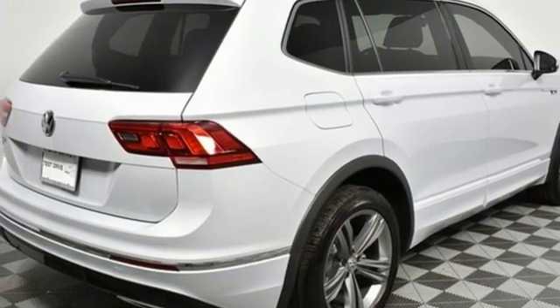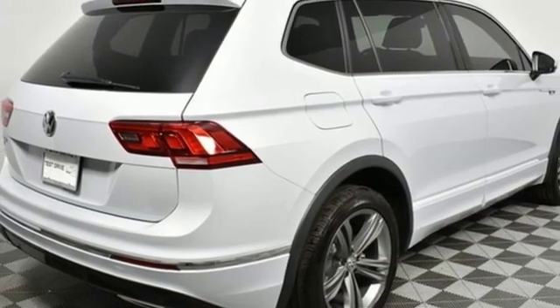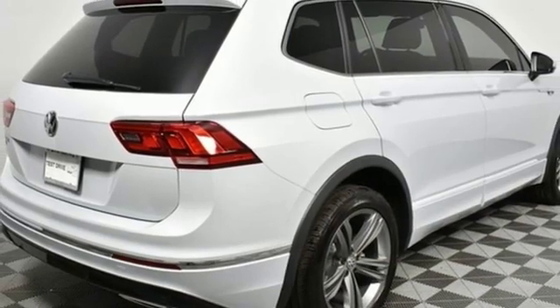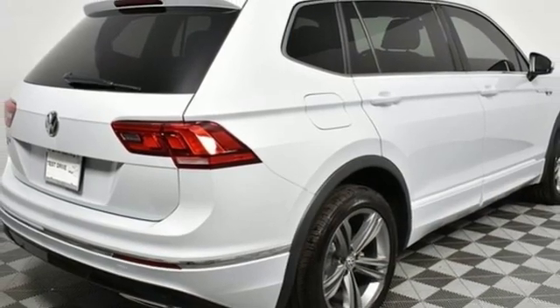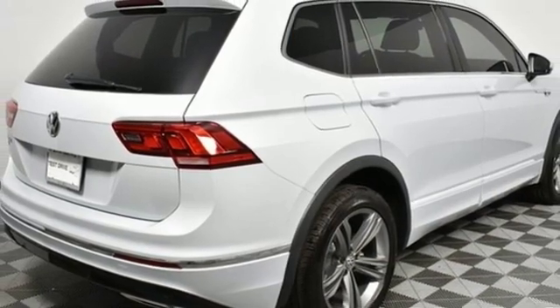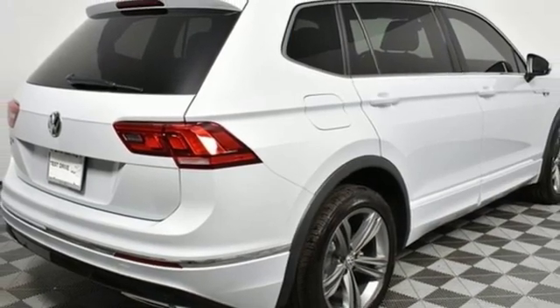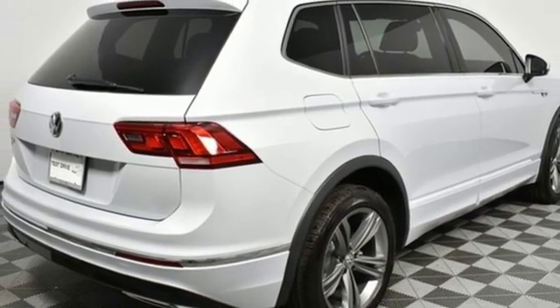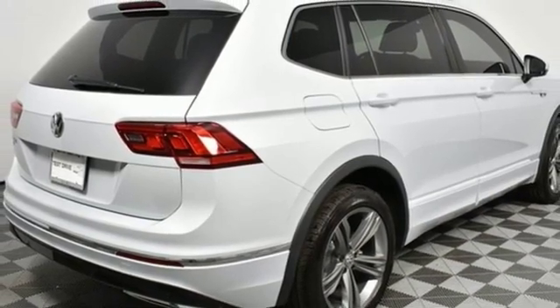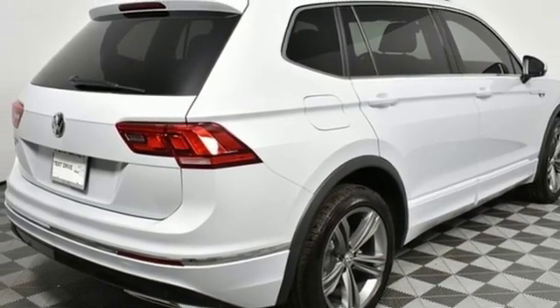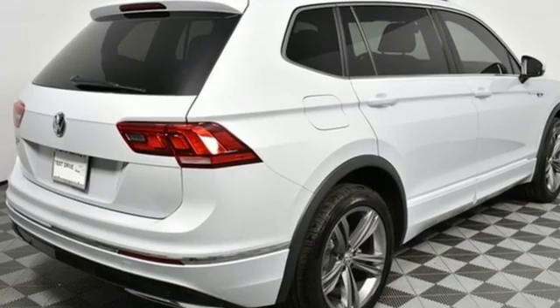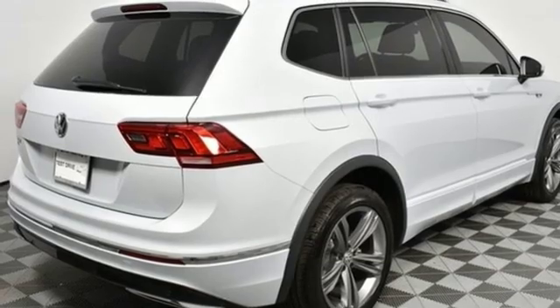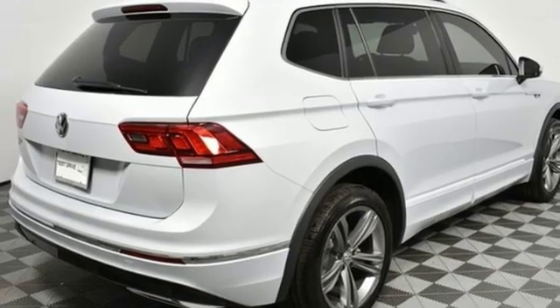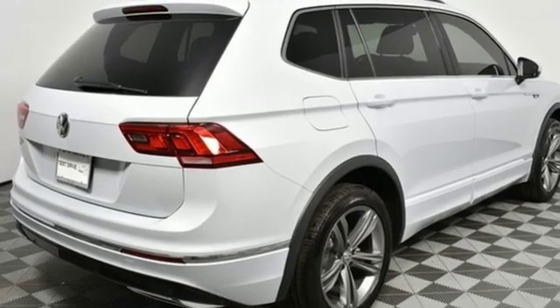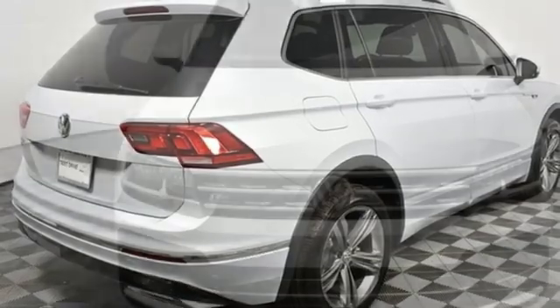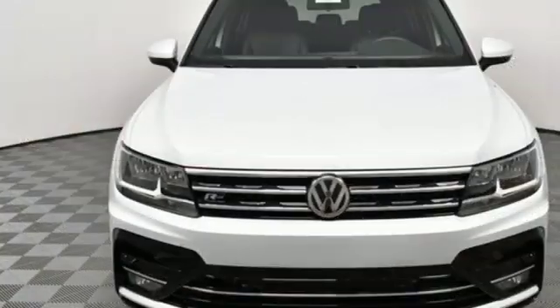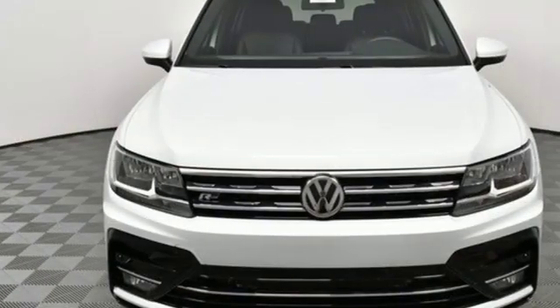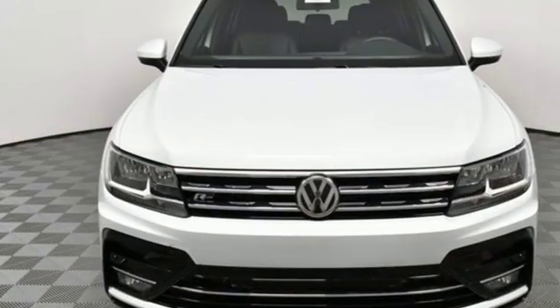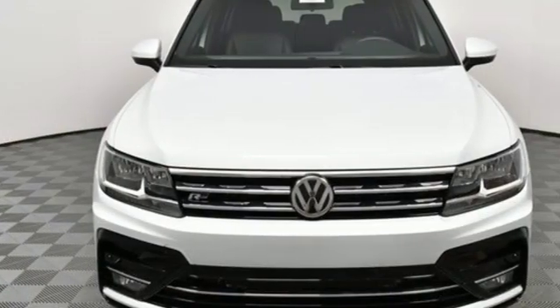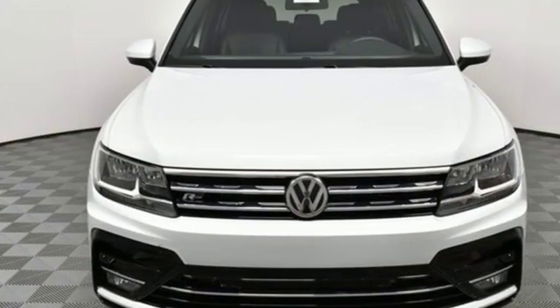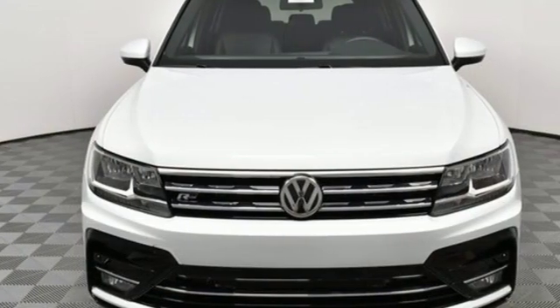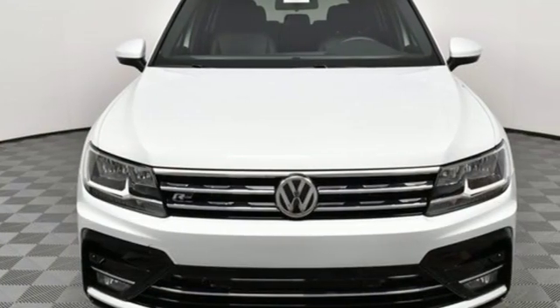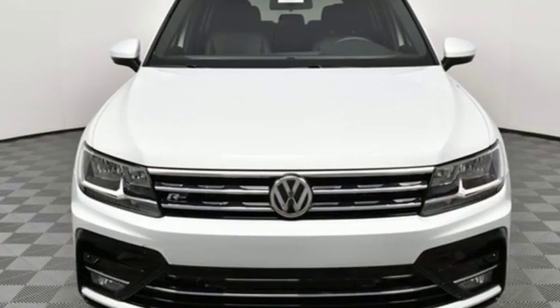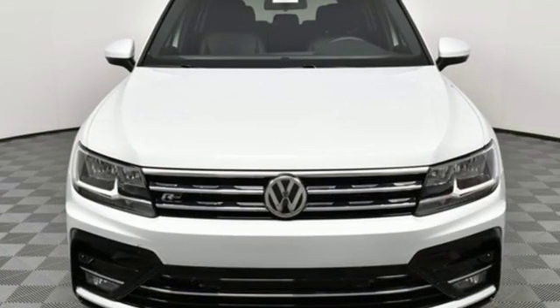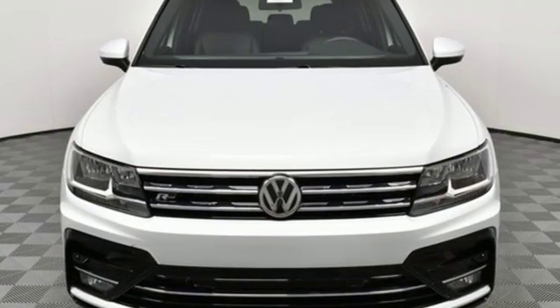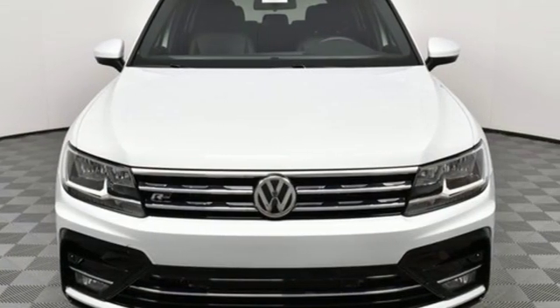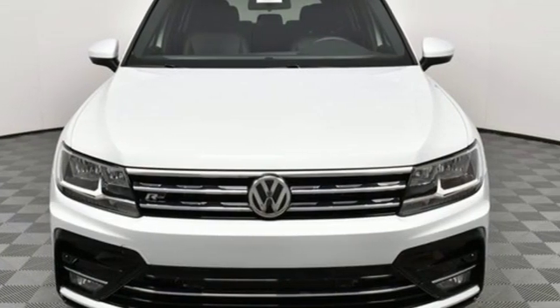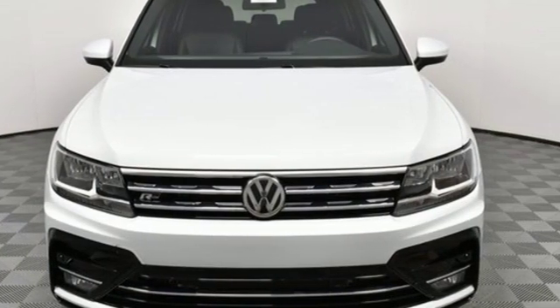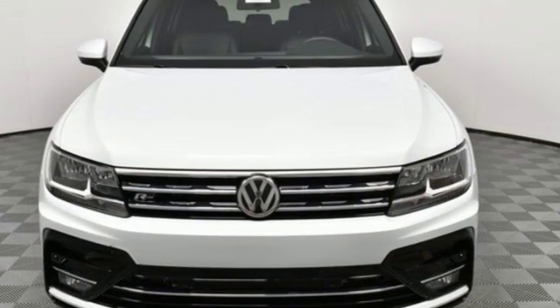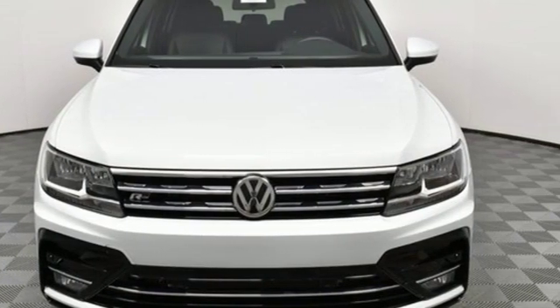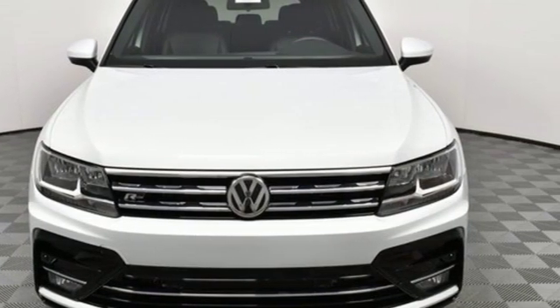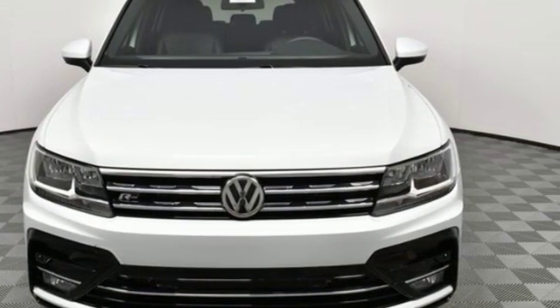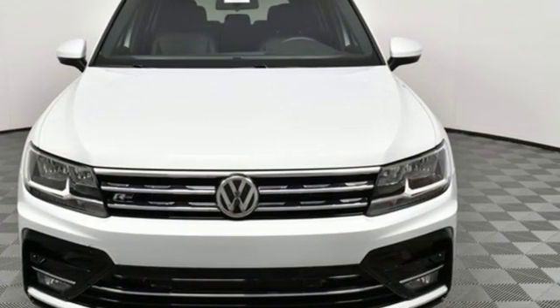Volkswagen — performance you'd expect with the precision of German engineering. Stop in for a test drive and make it yours today.